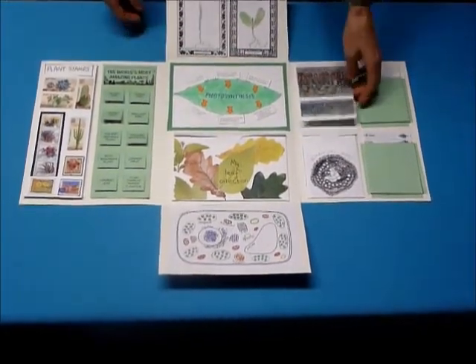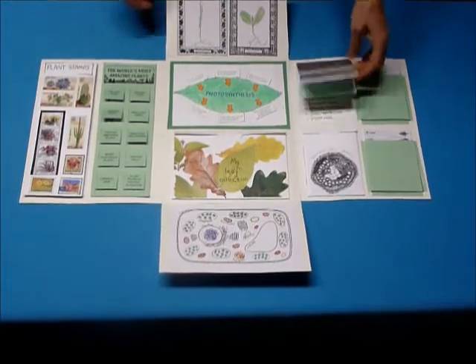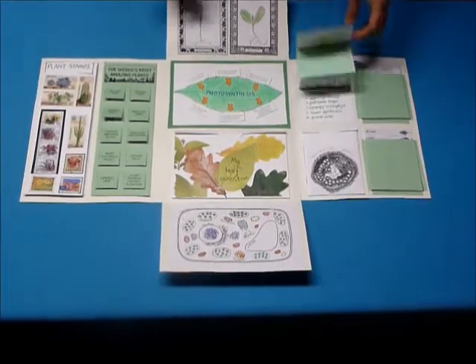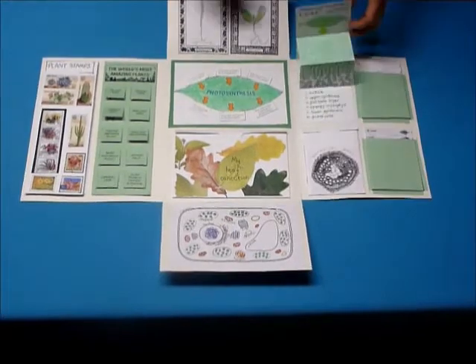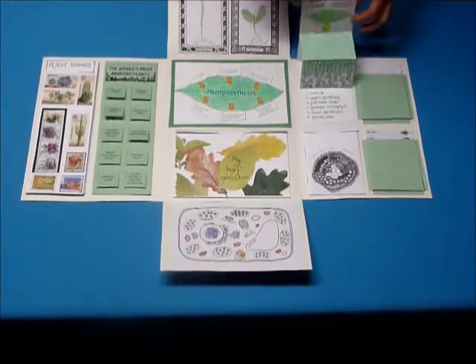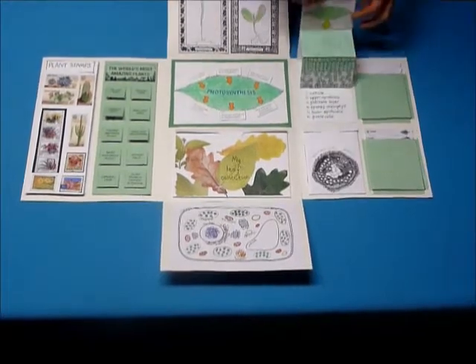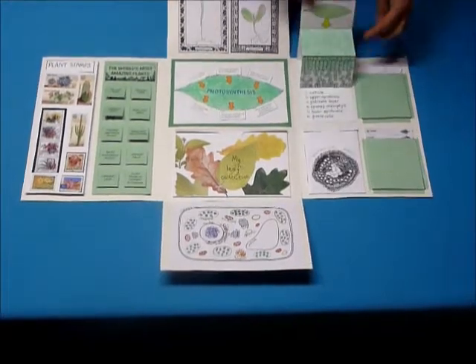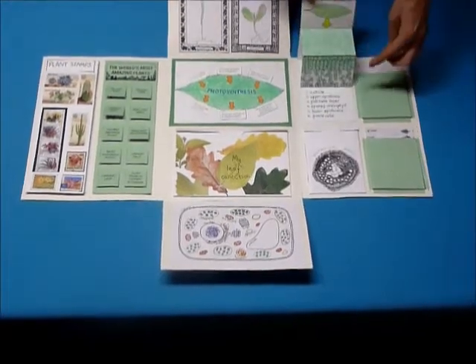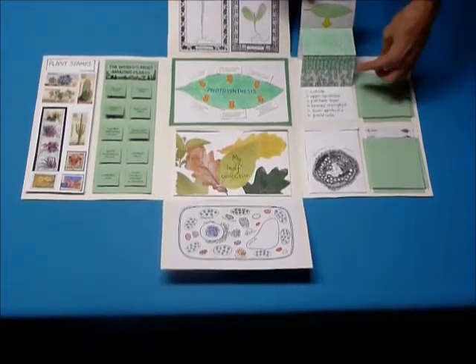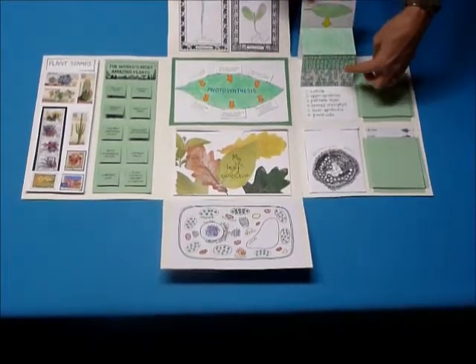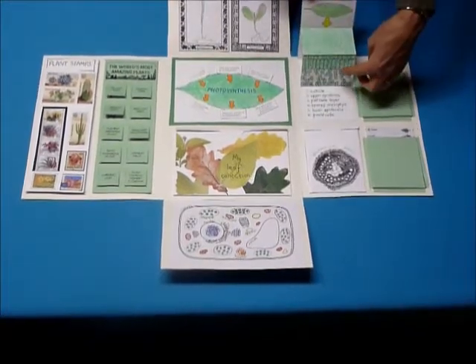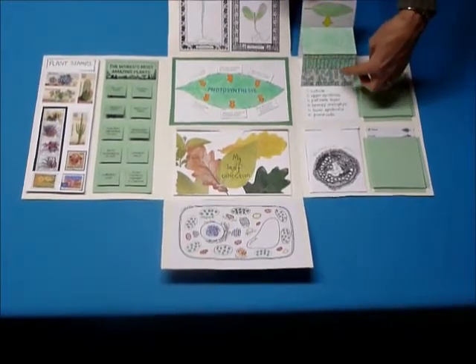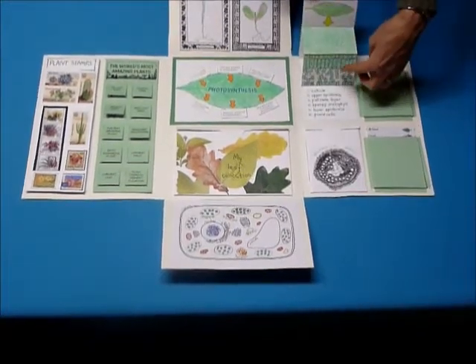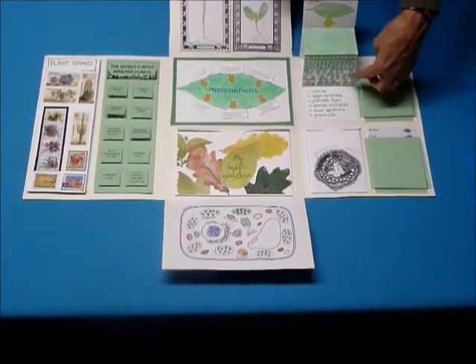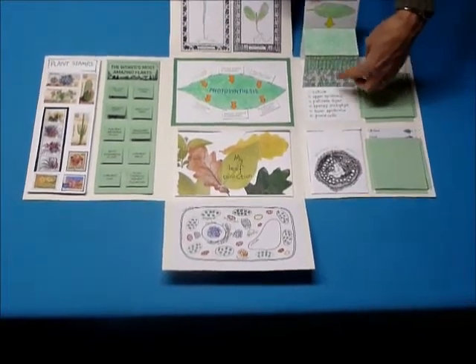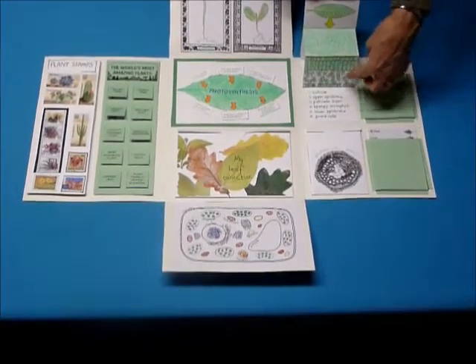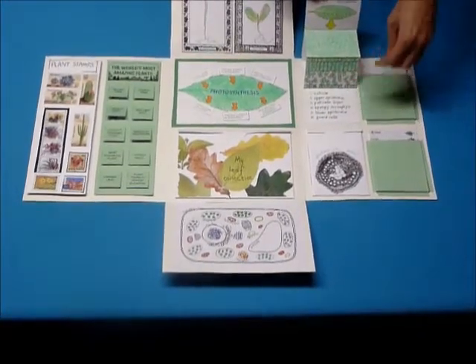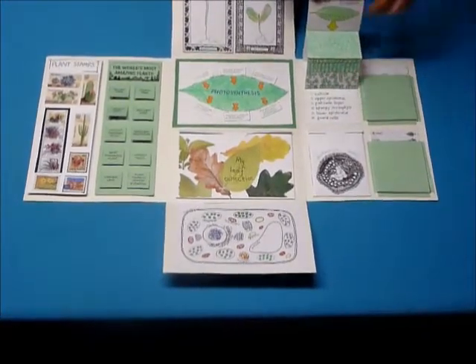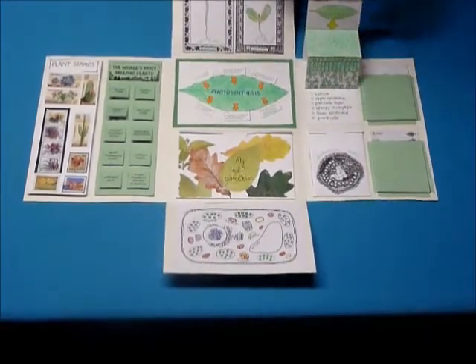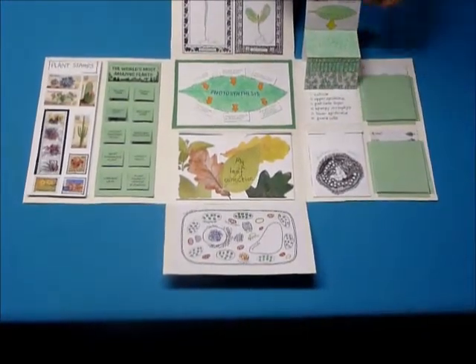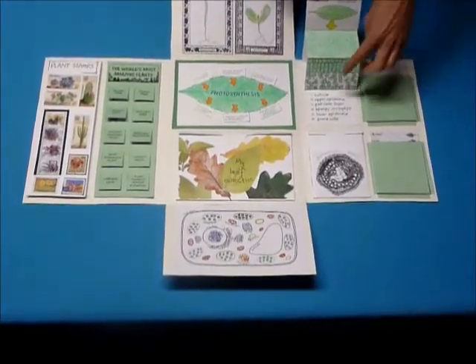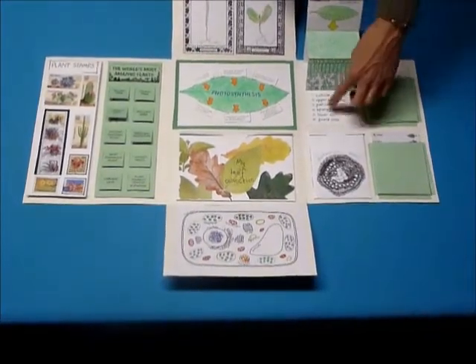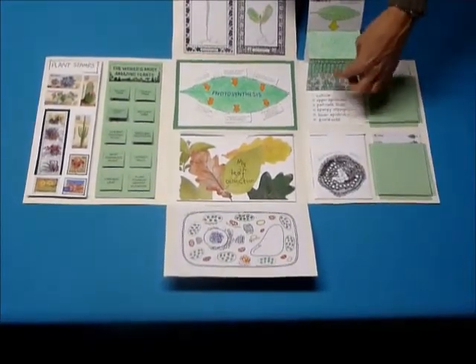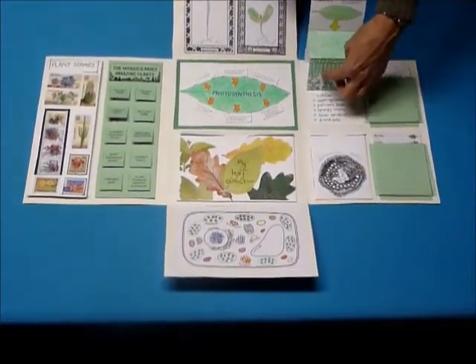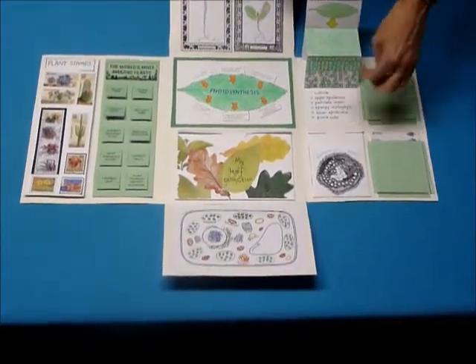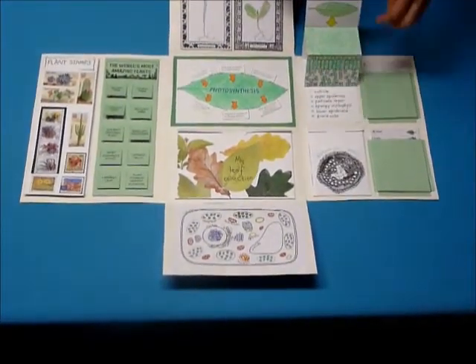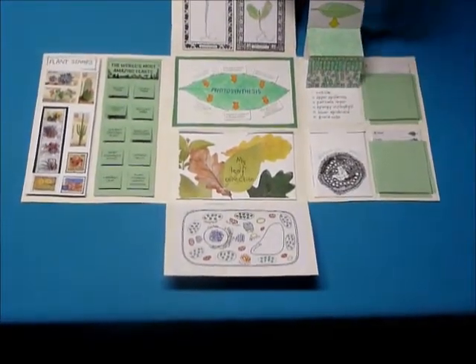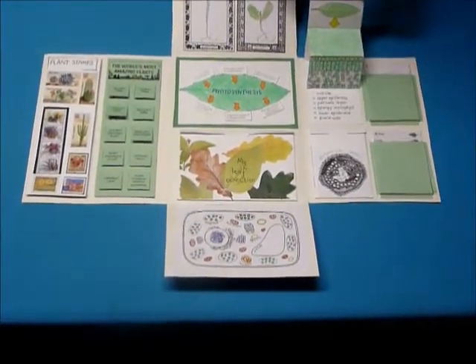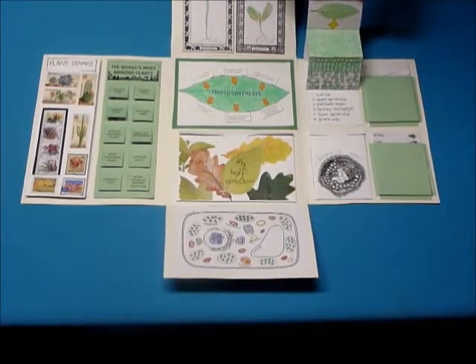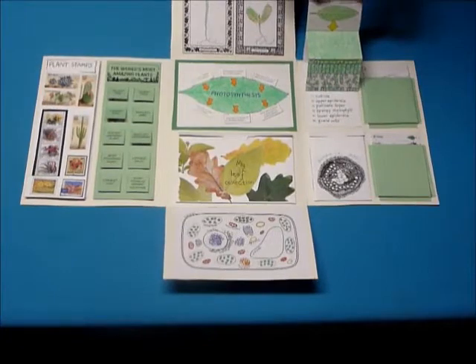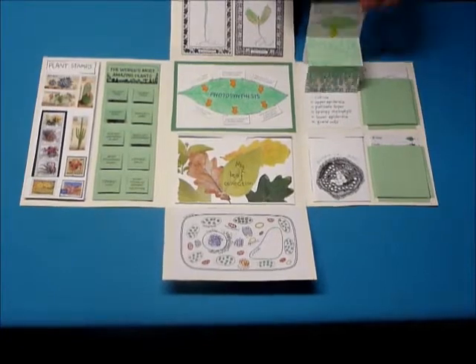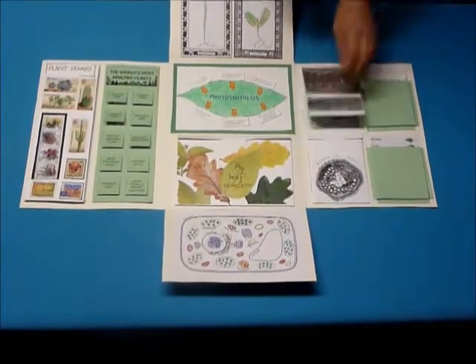This is a little pop-up leaf cross section where you label the layers of the leaf.